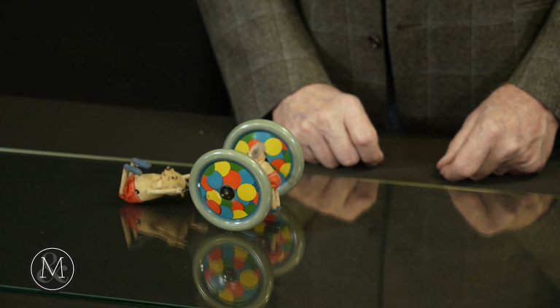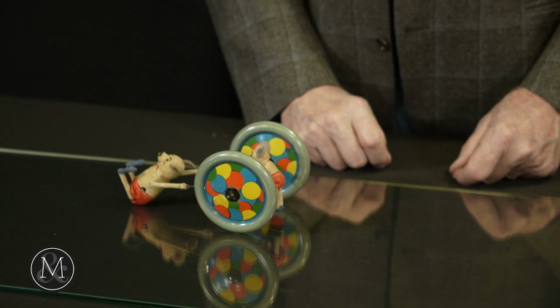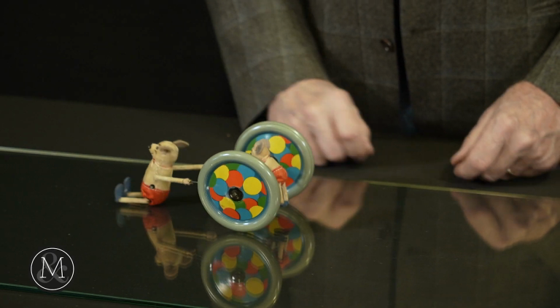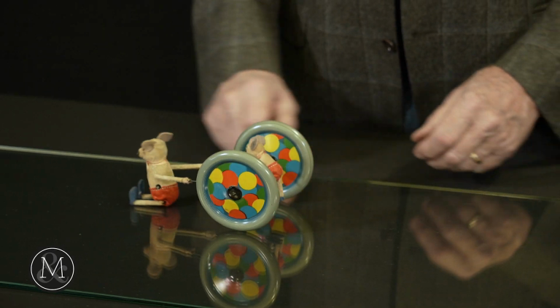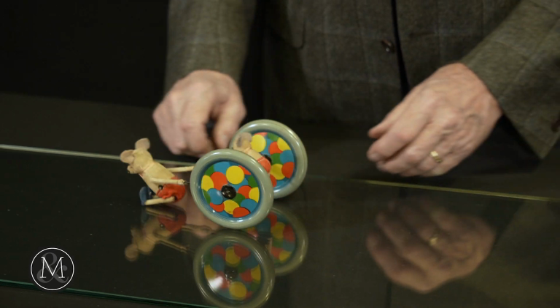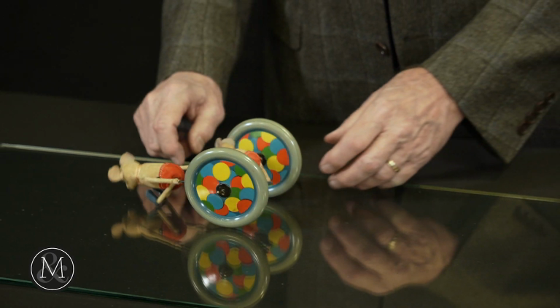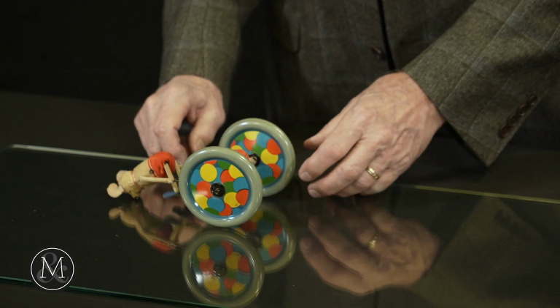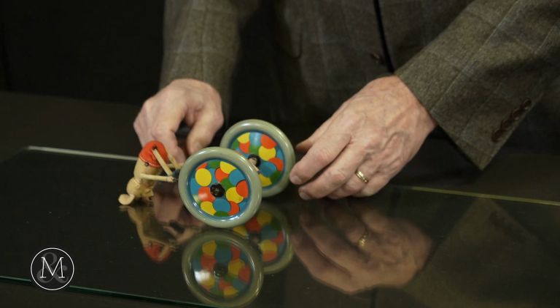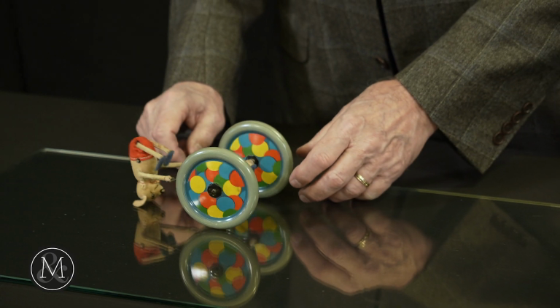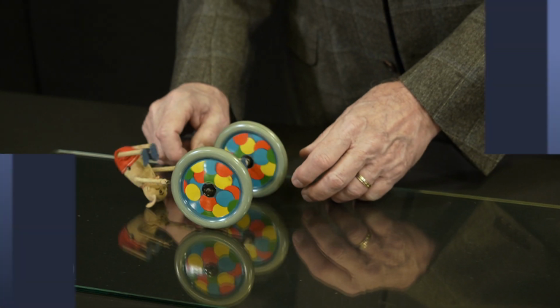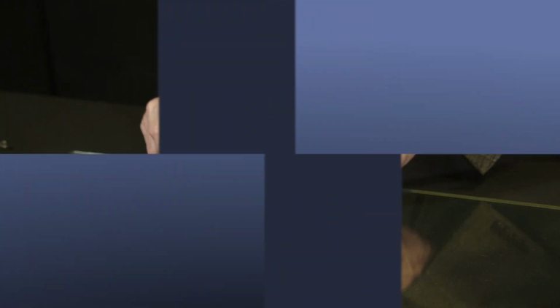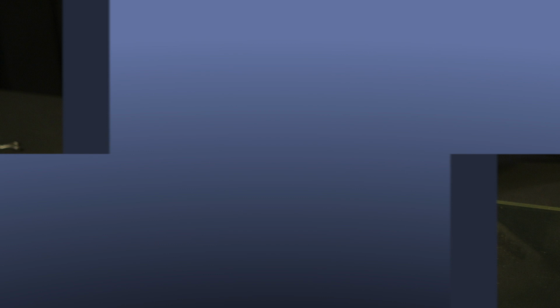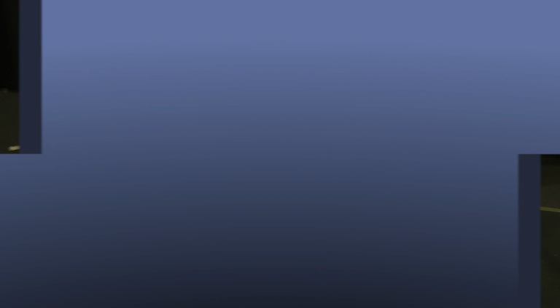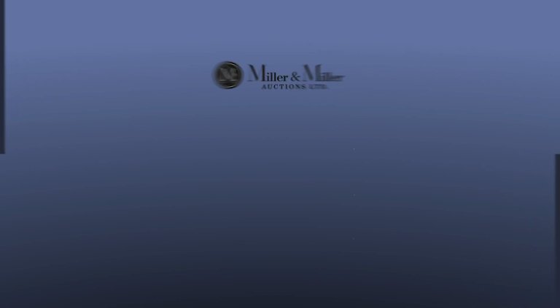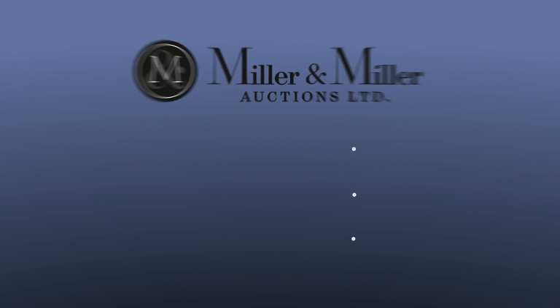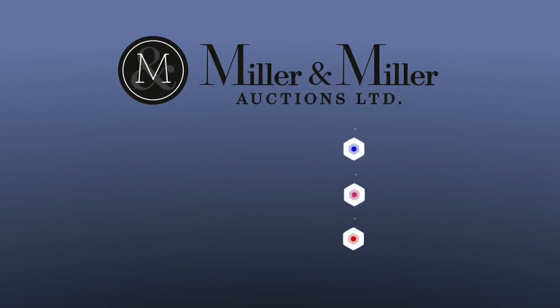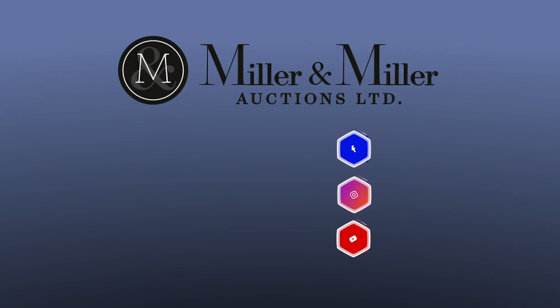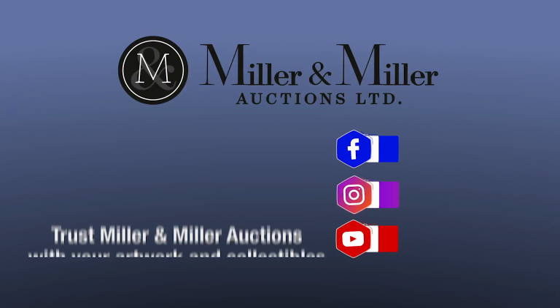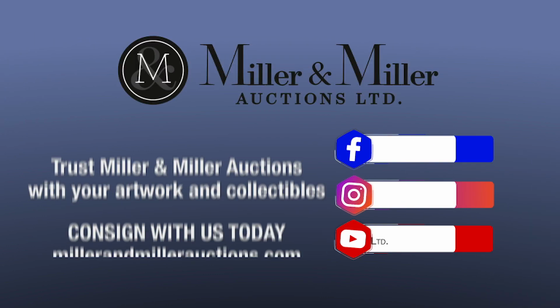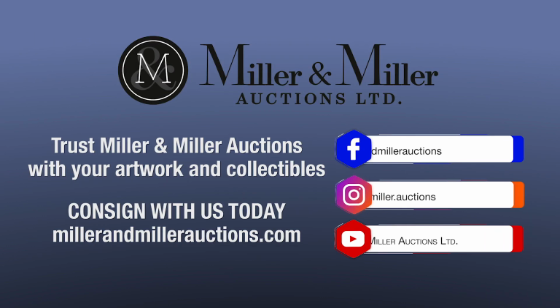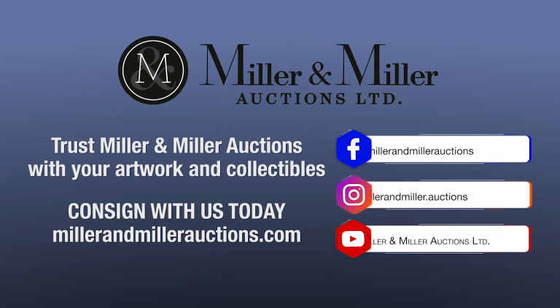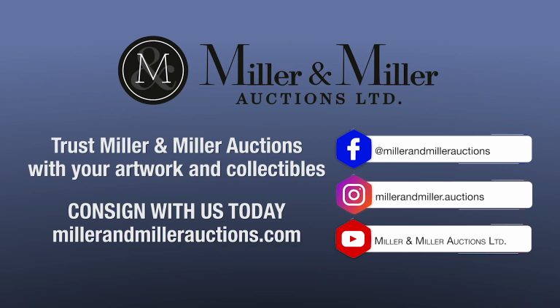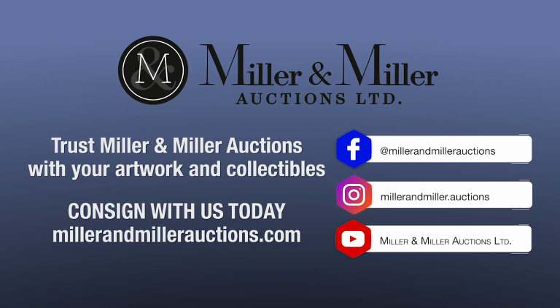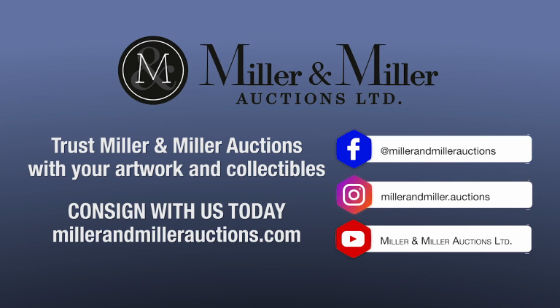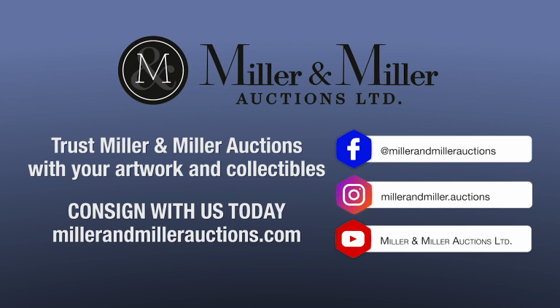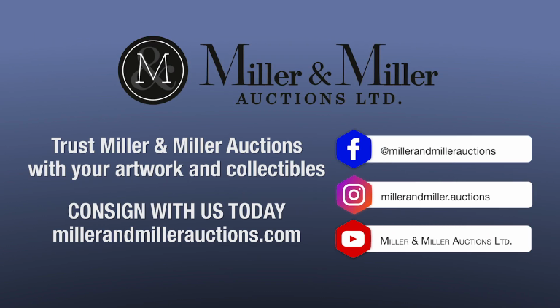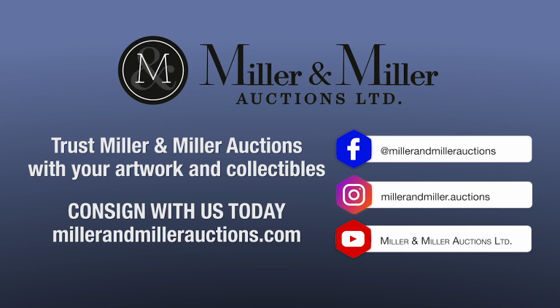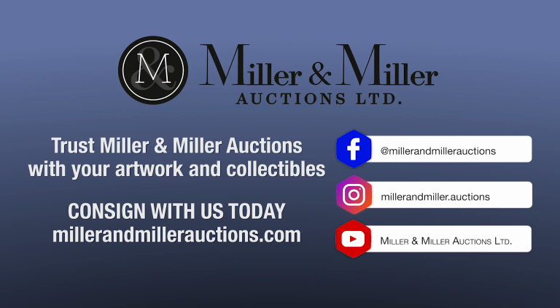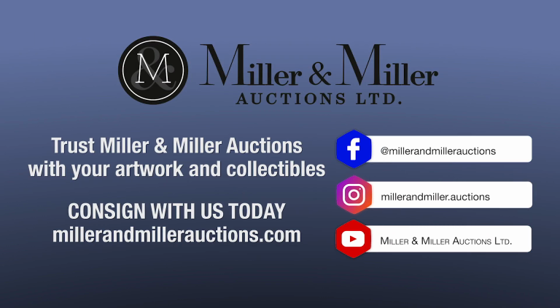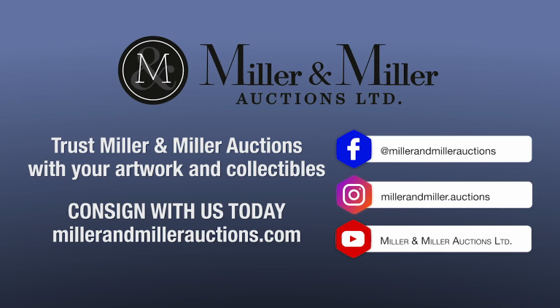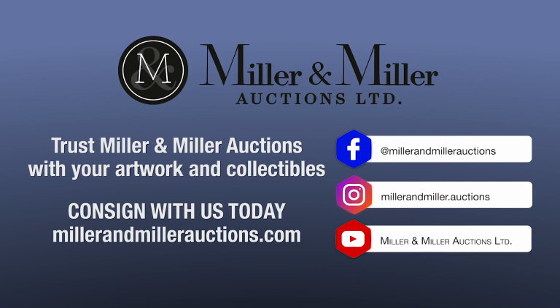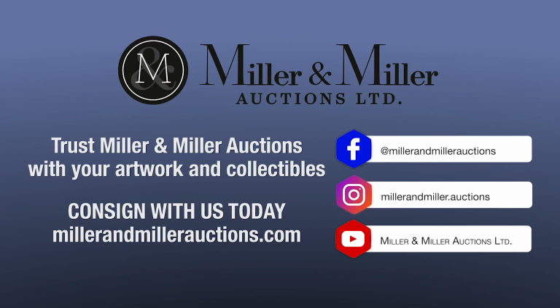Be sure to register at millermillerauctions.com and join in the fun for this Friday, March the 1st auction.